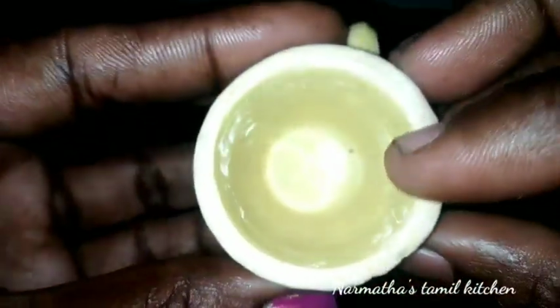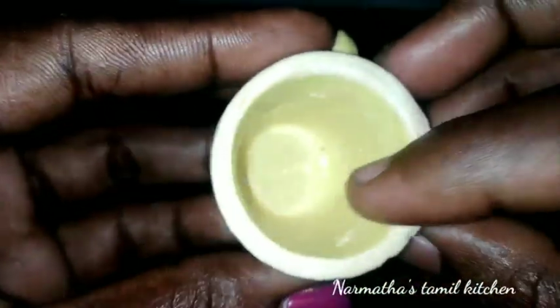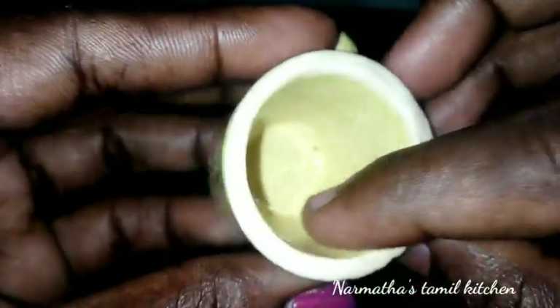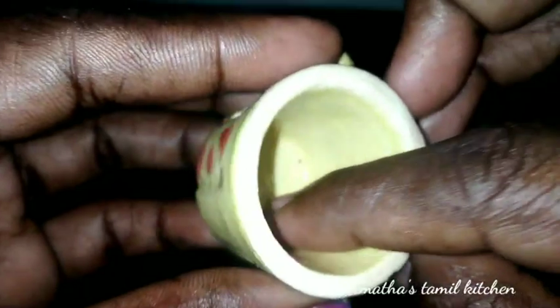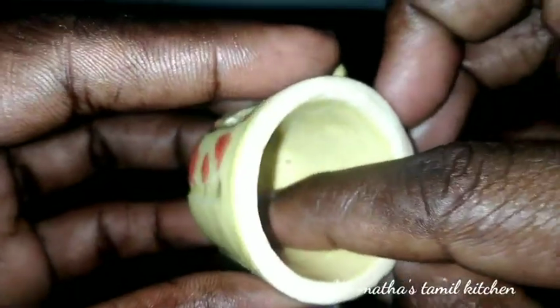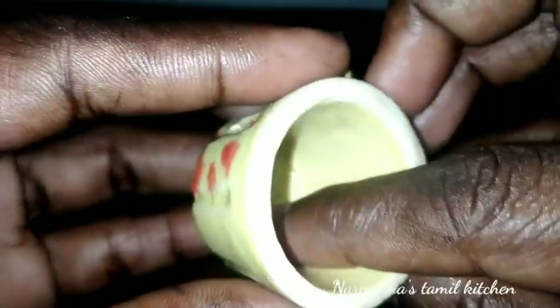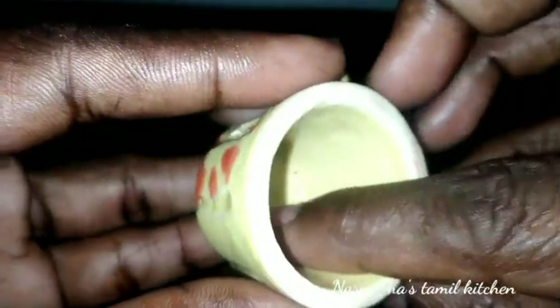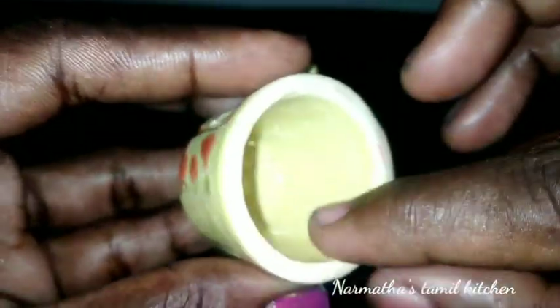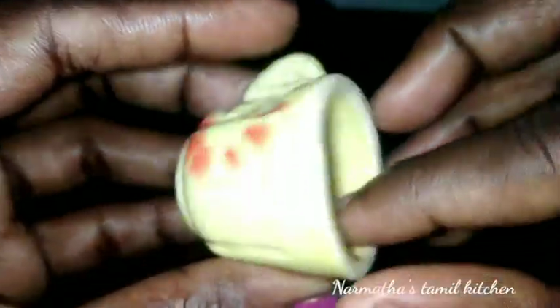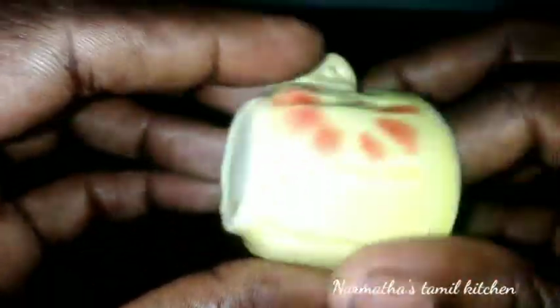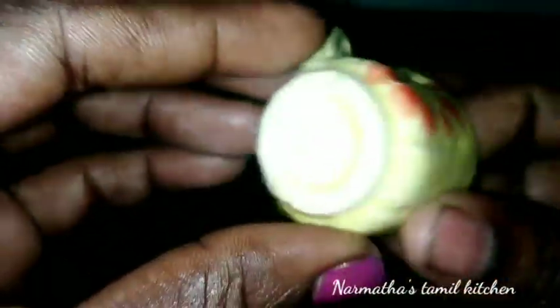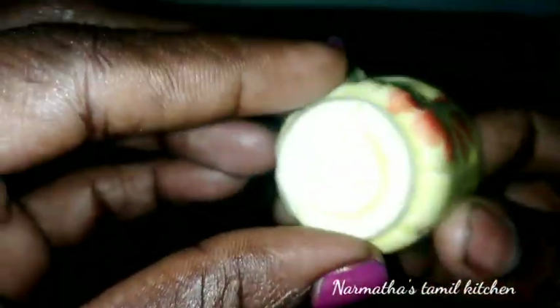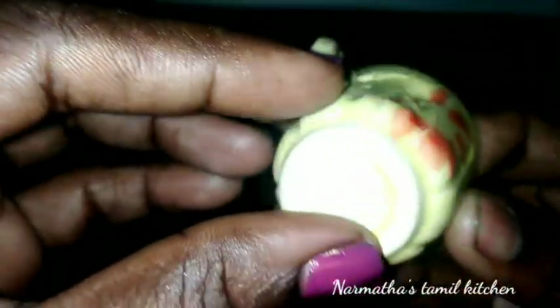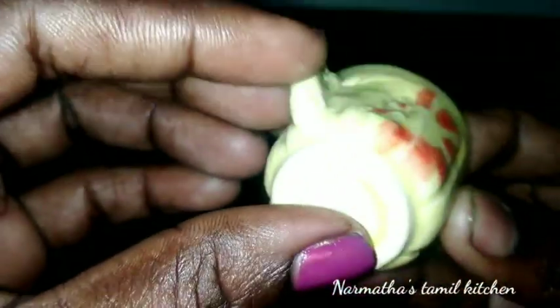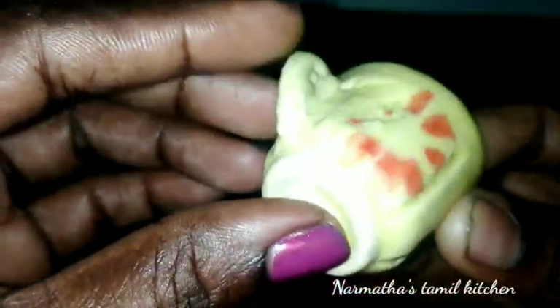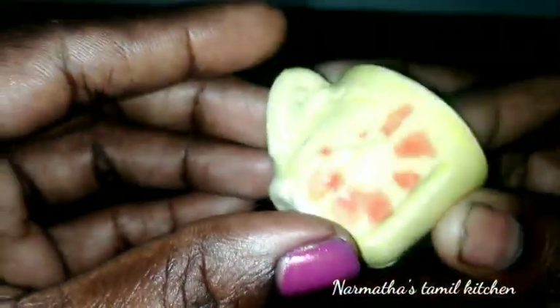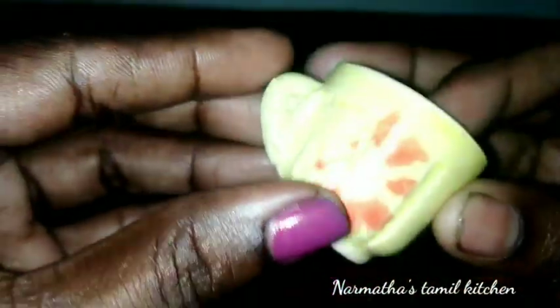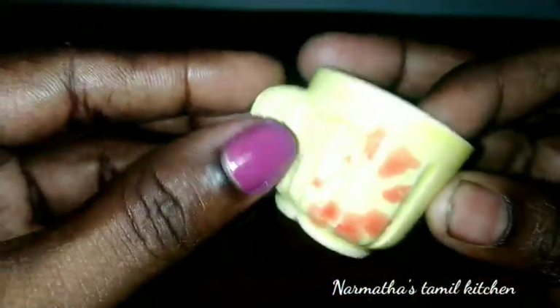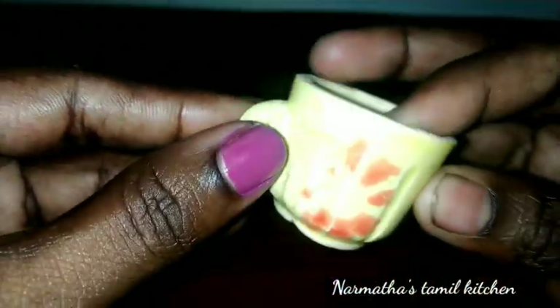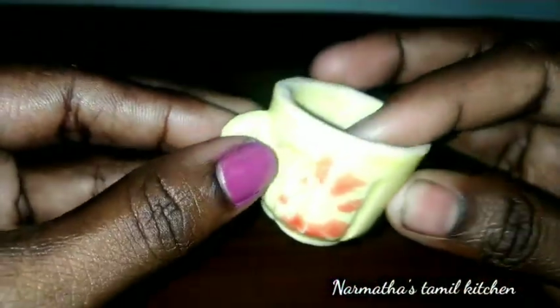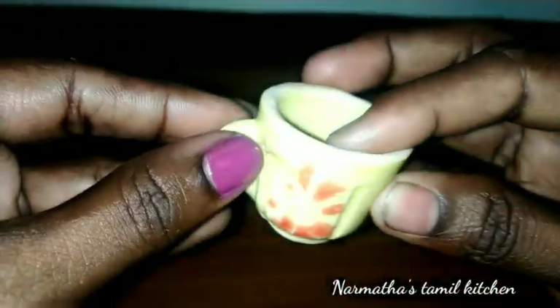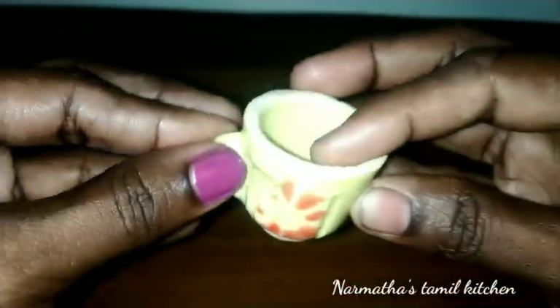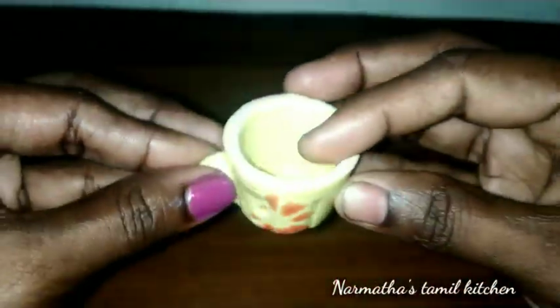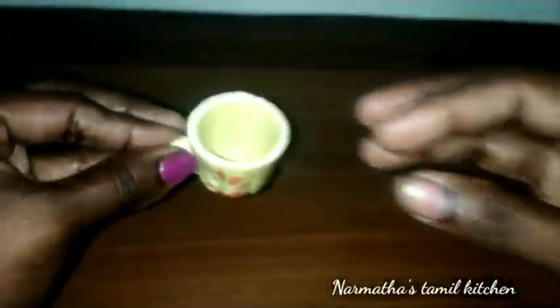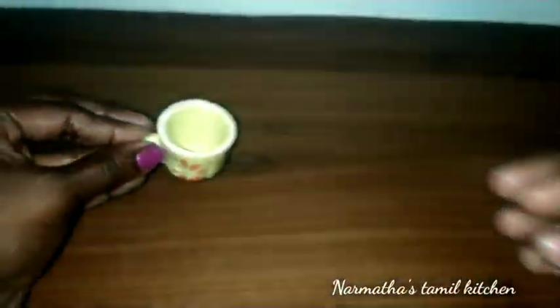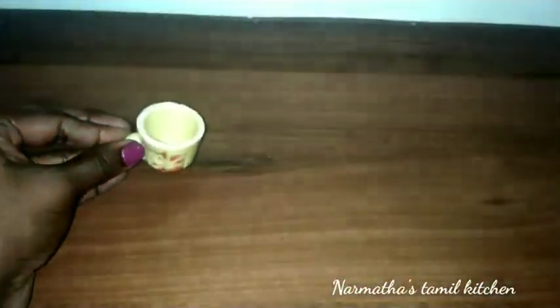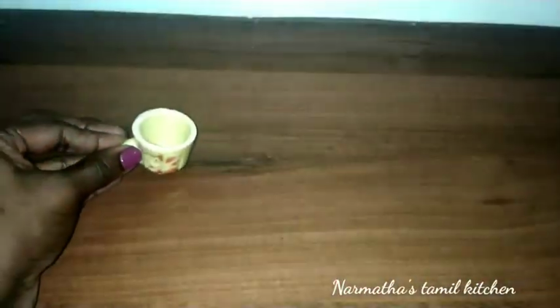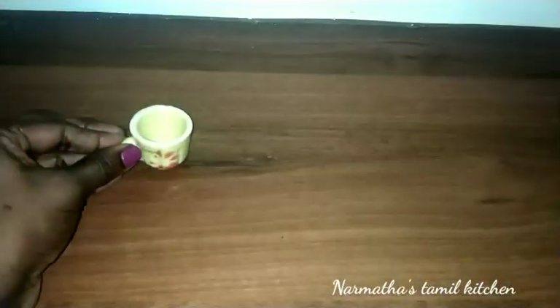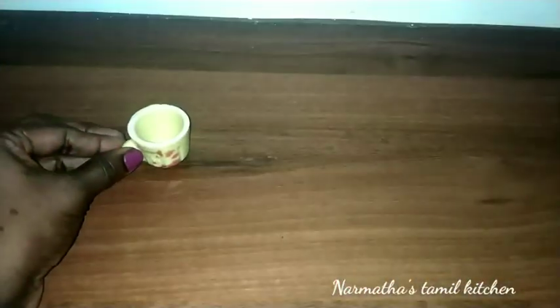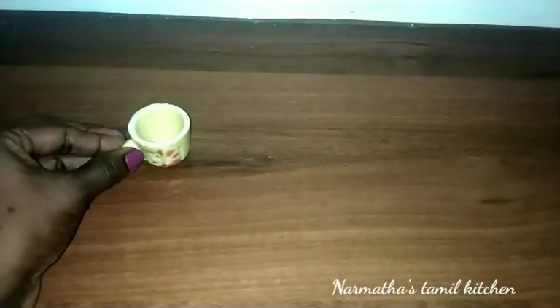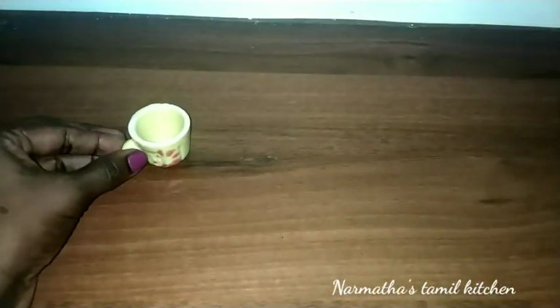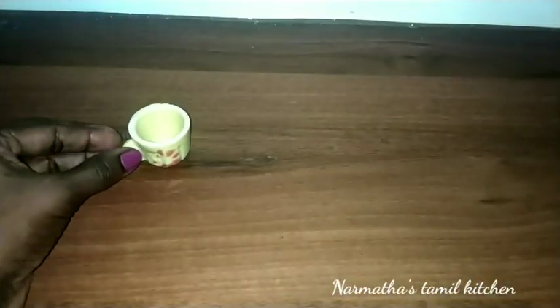I am going to show you a miniature kitchen for the first time. I am running a miniature kitchen channel.